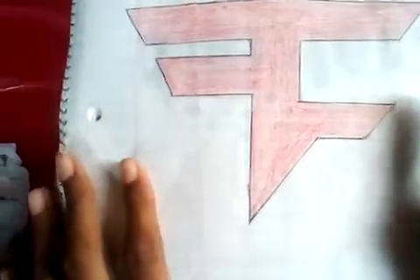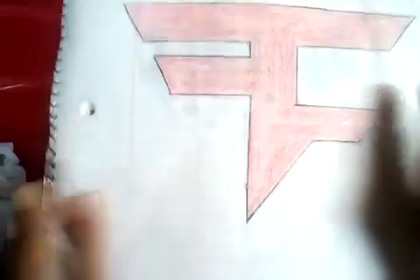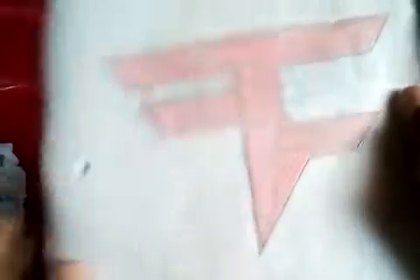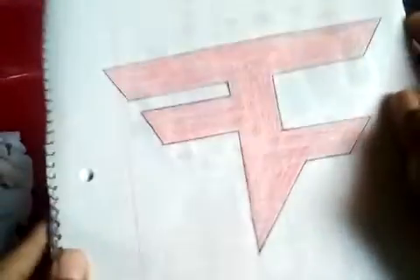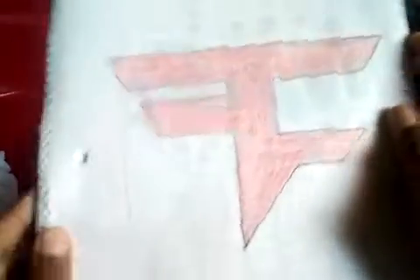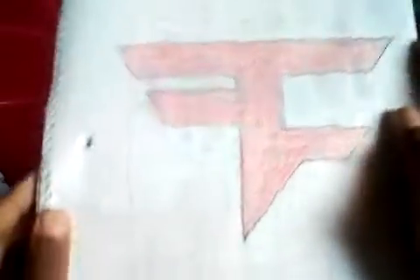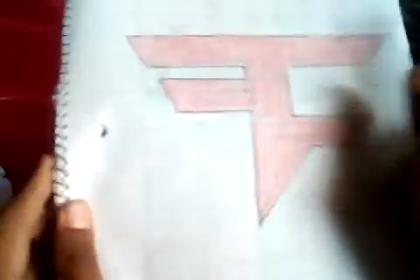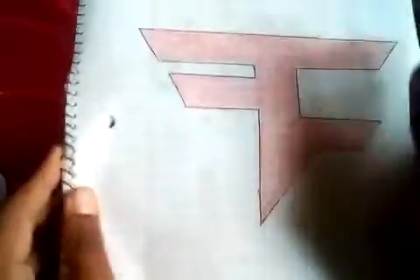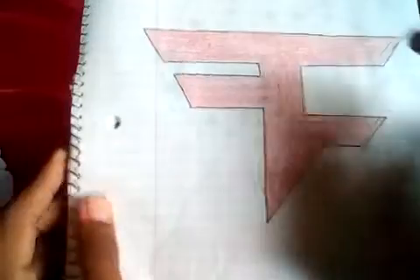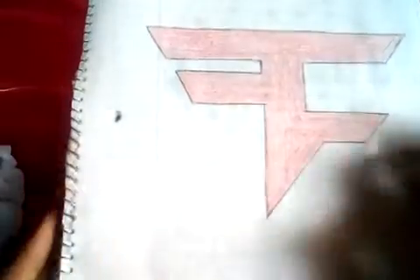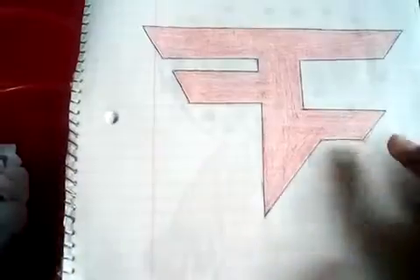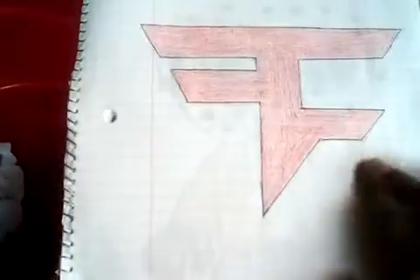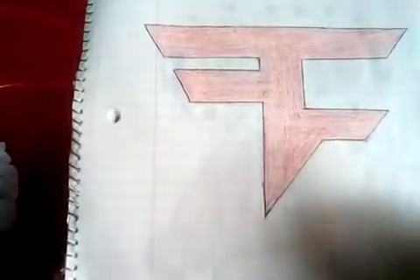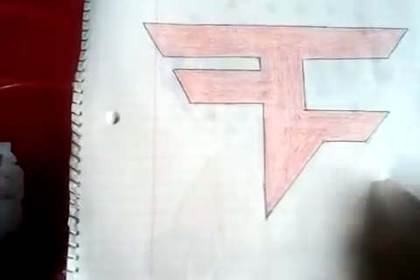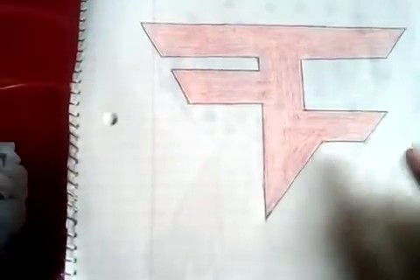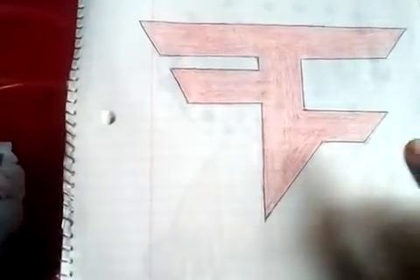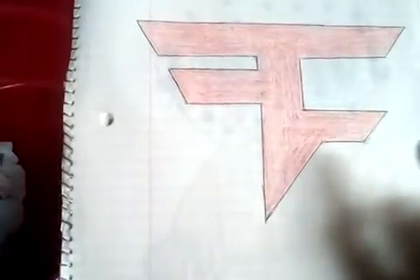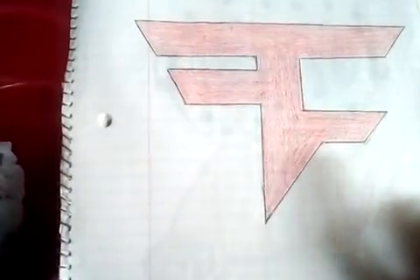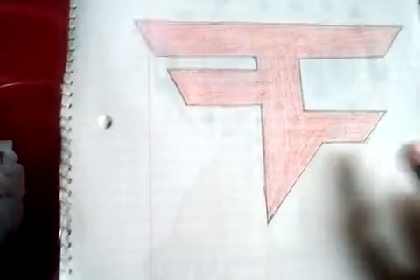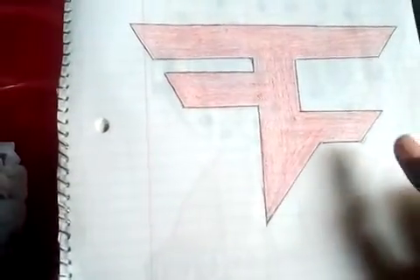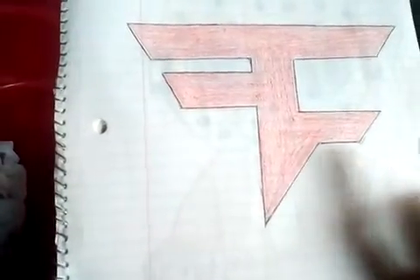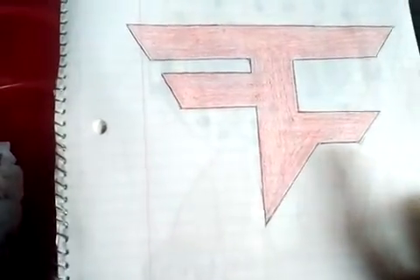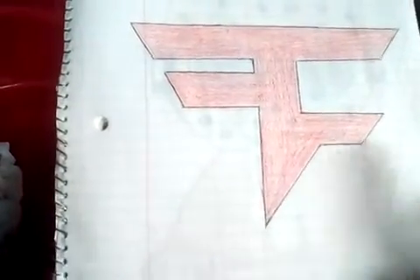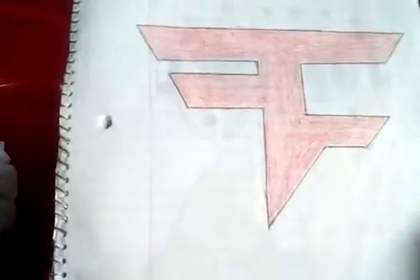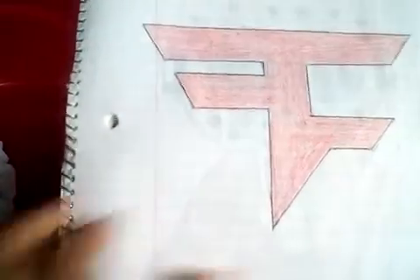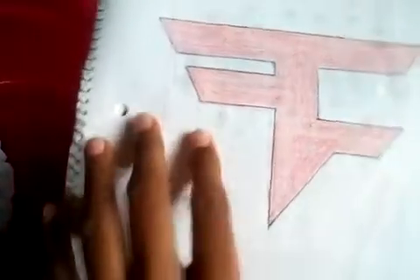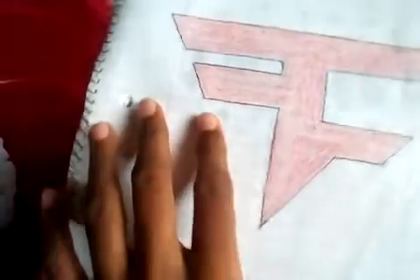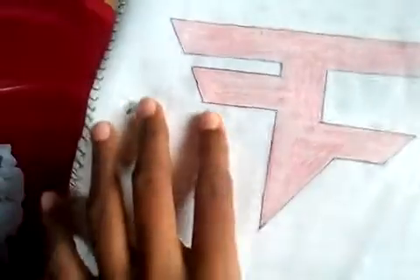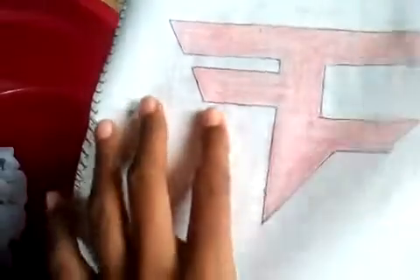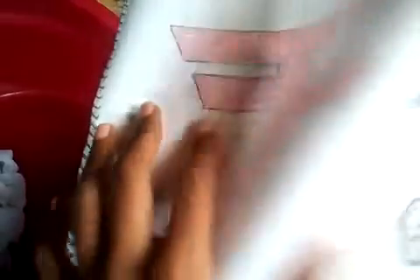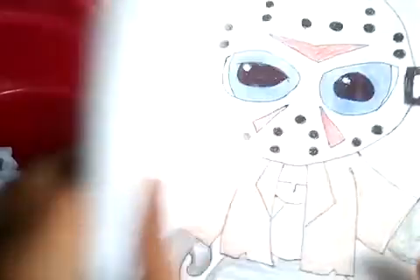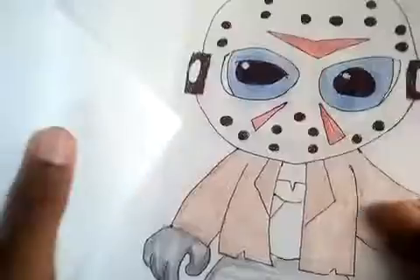But except he didn't do a tutorial on this — the face logo — I drew this myself guys.